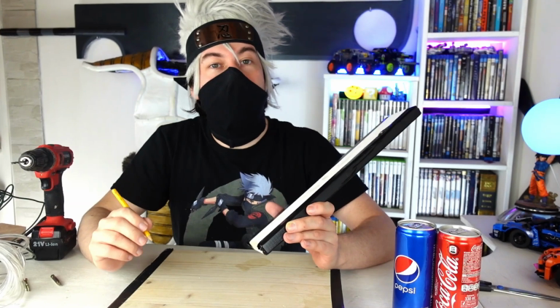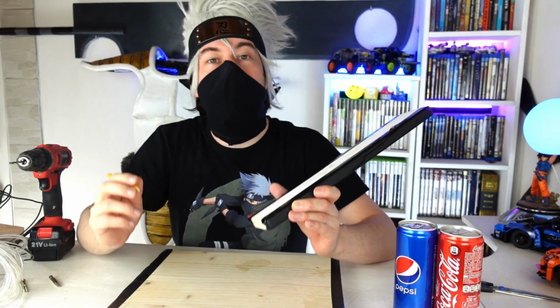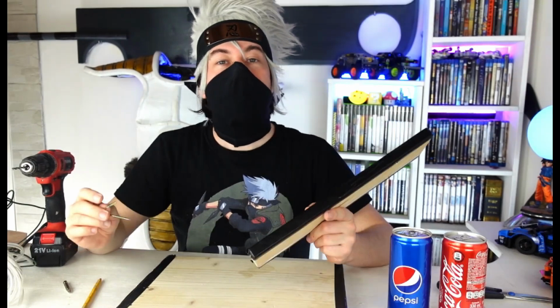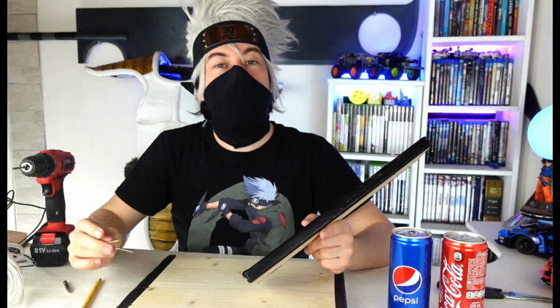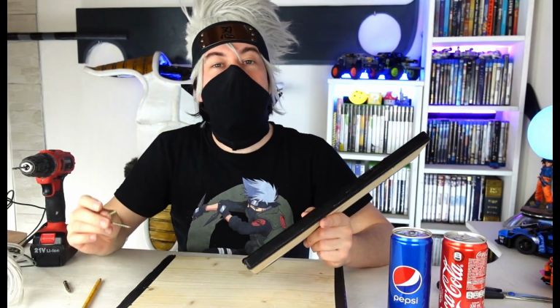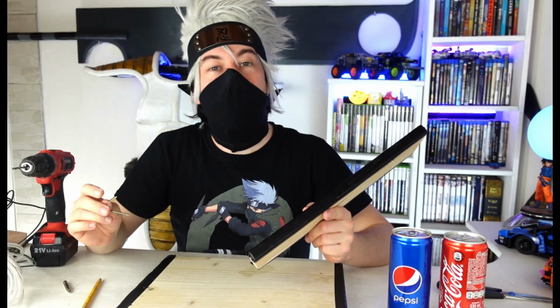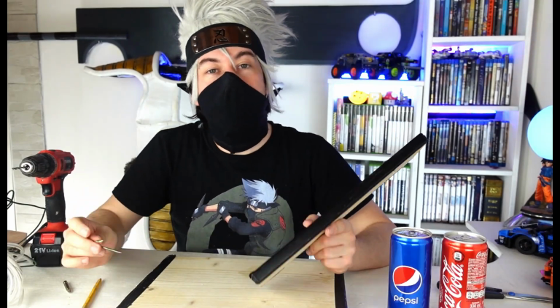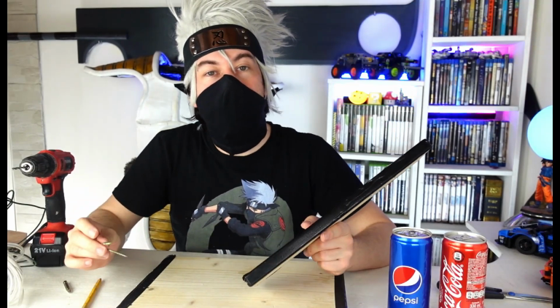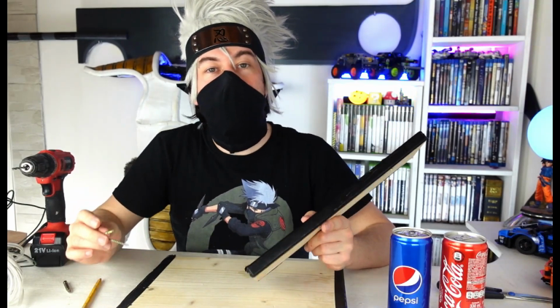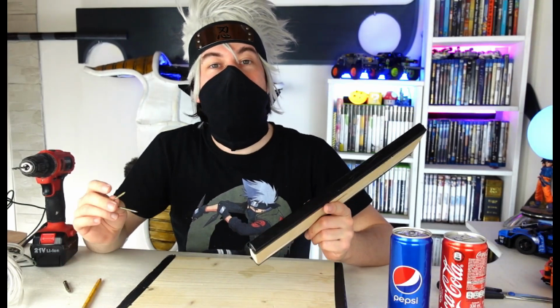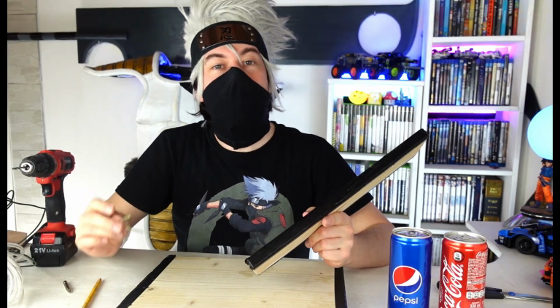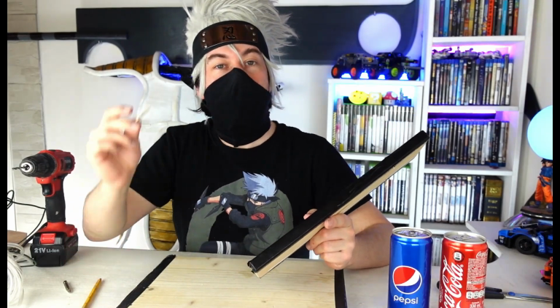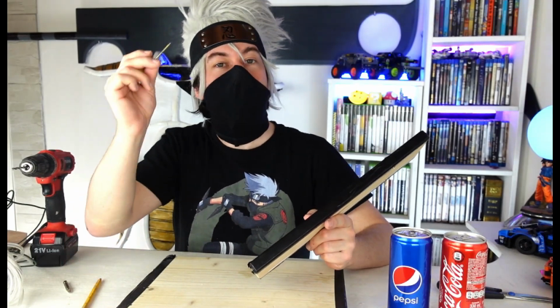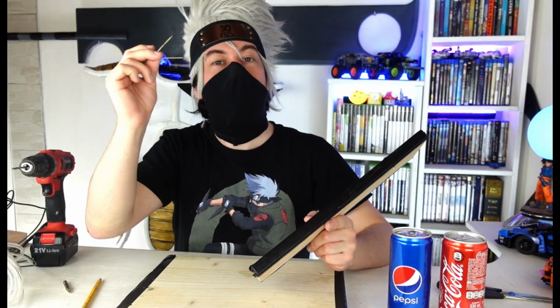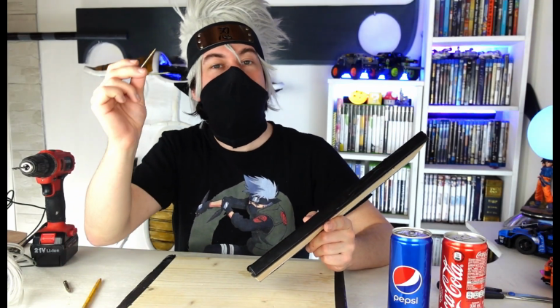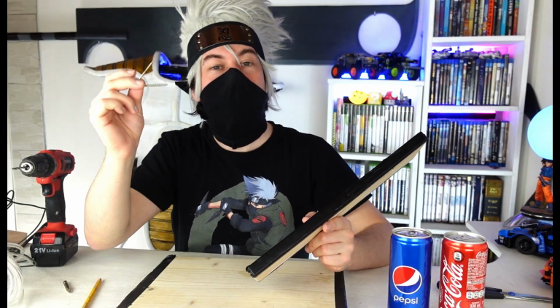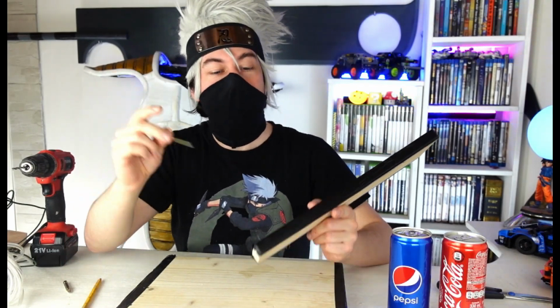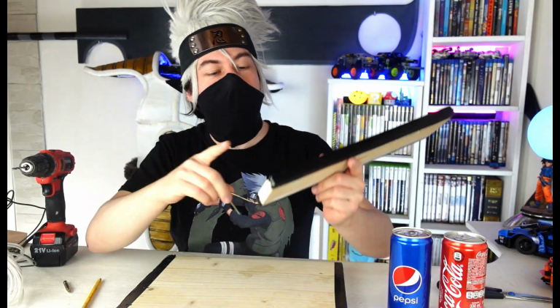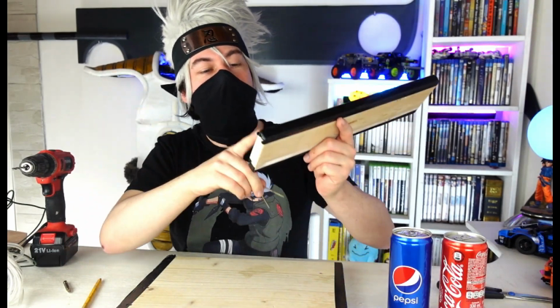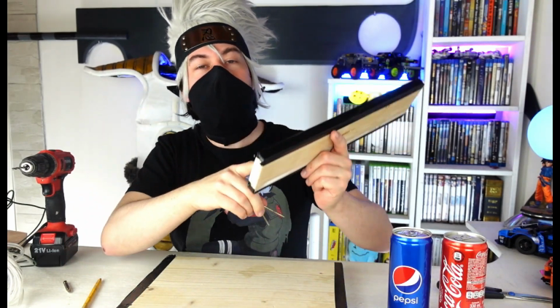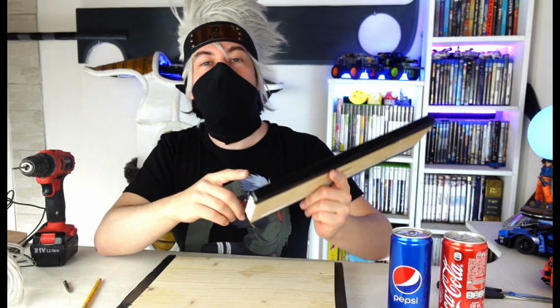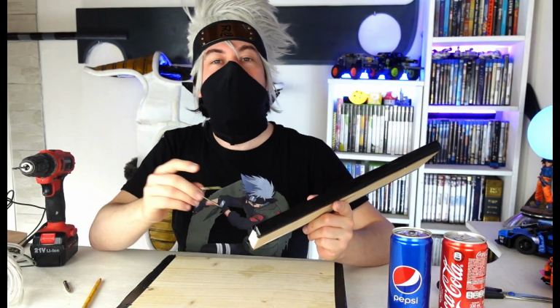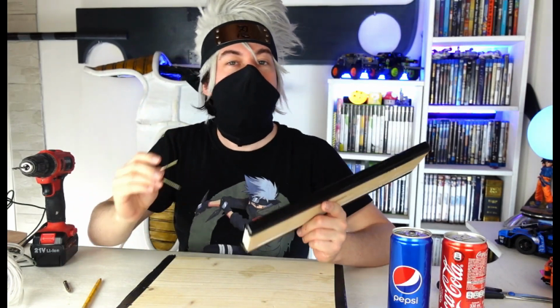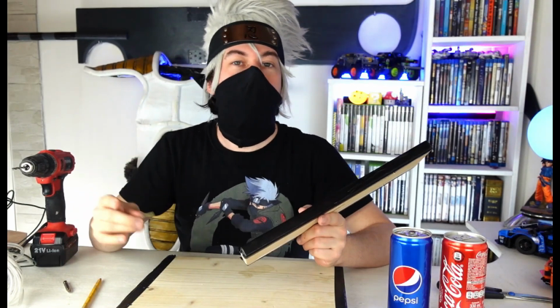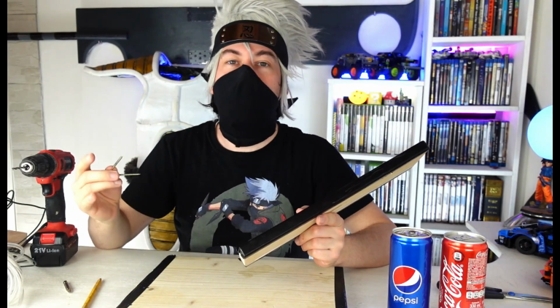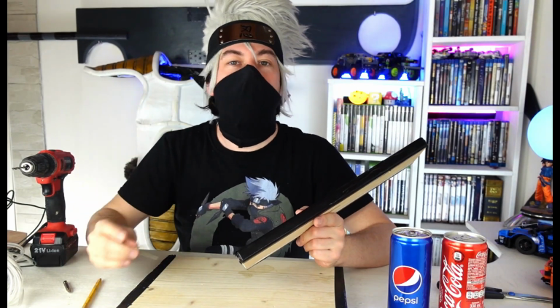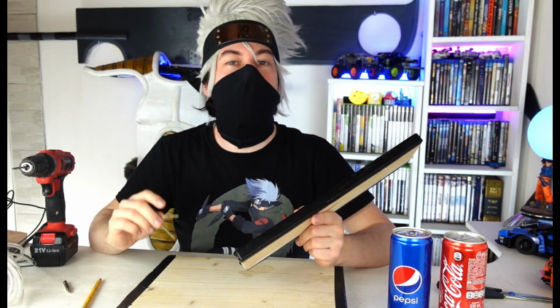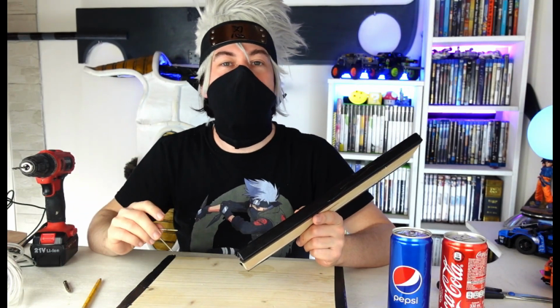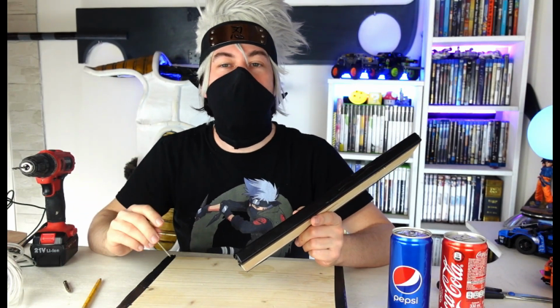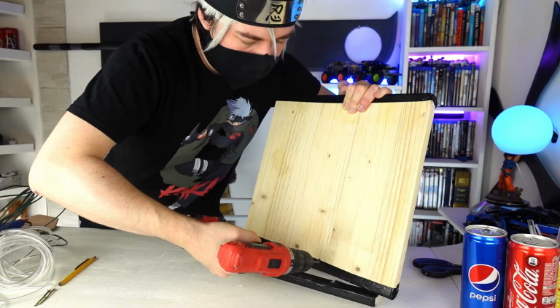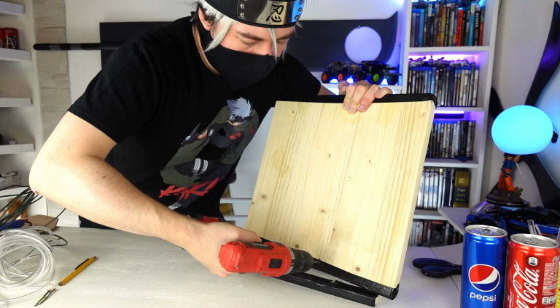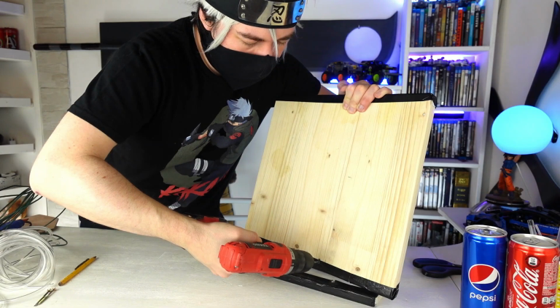We proceed with the holes and then with these two screws we will fix the support with the base.